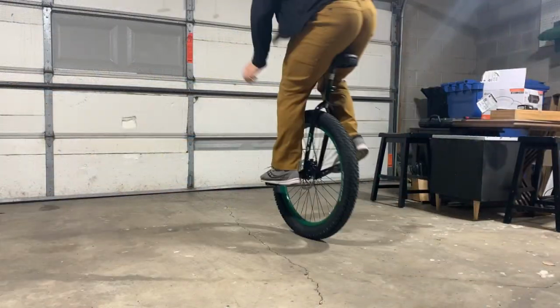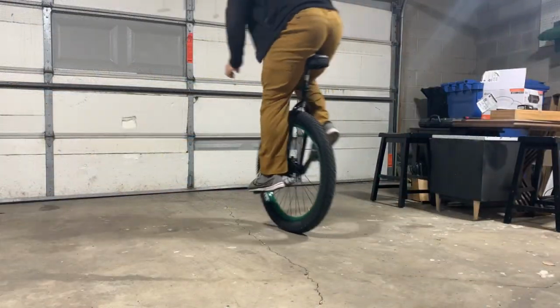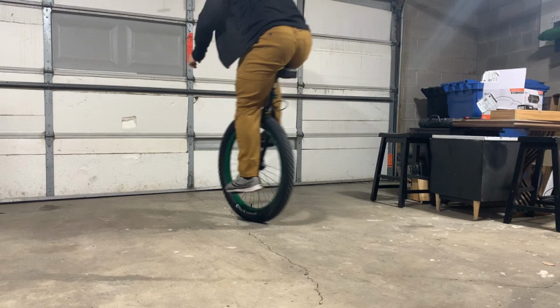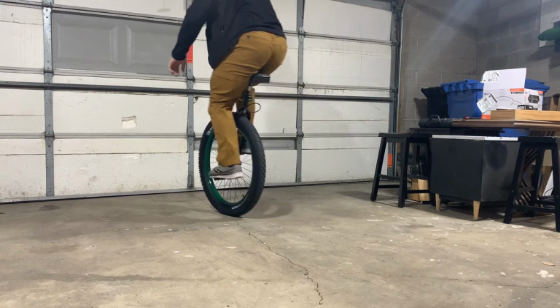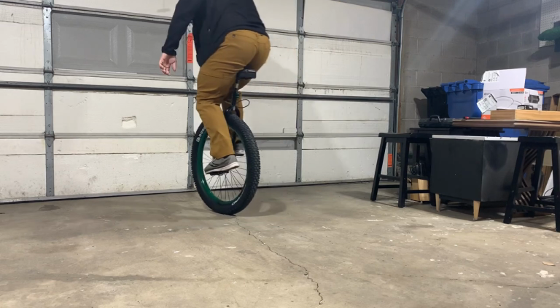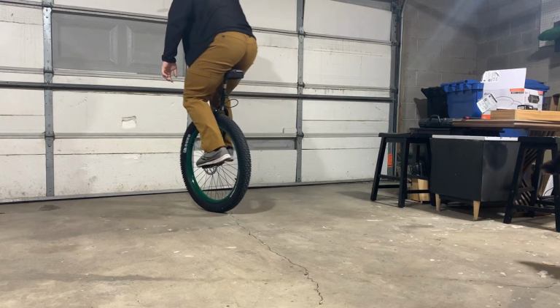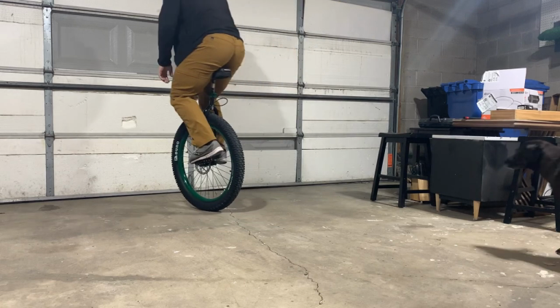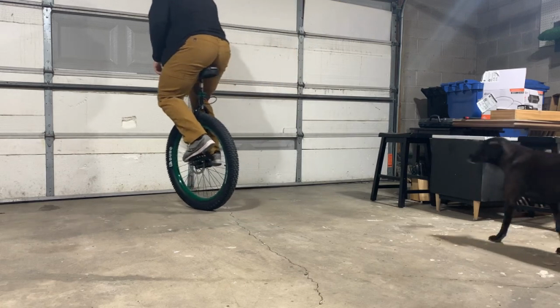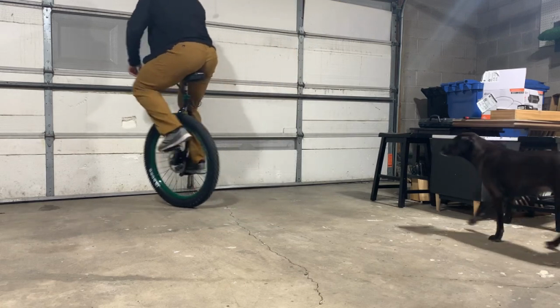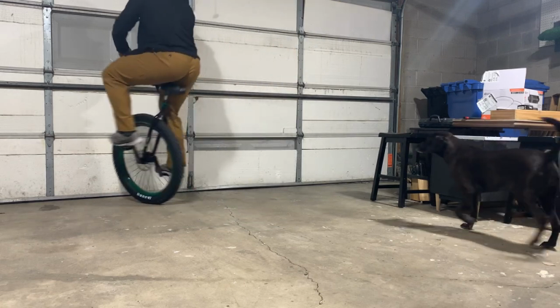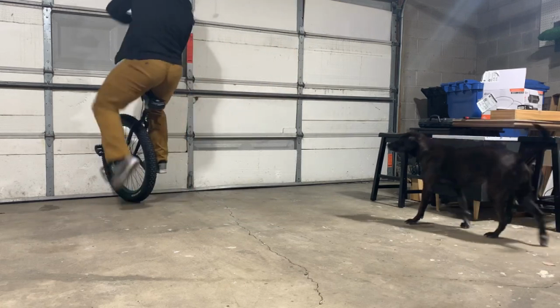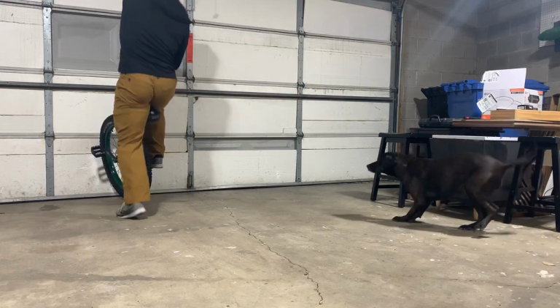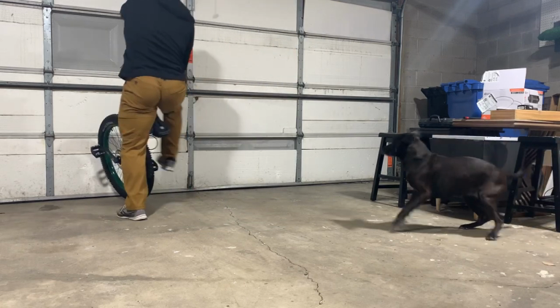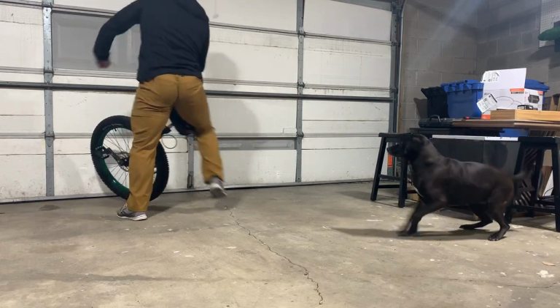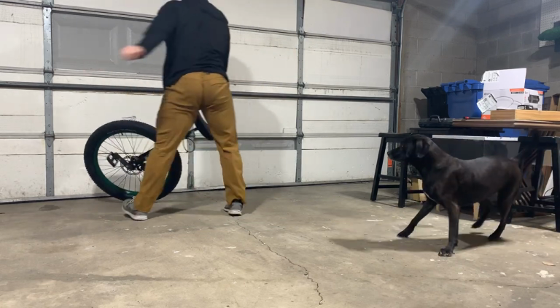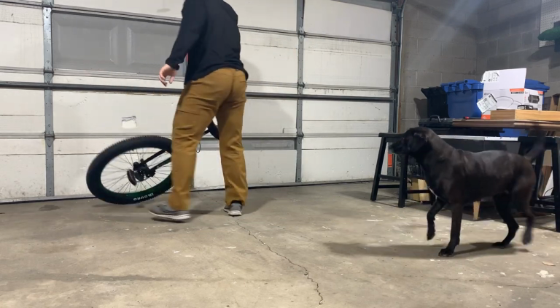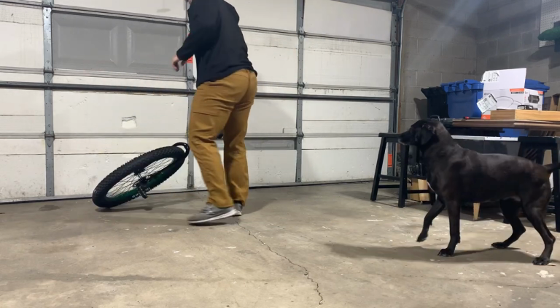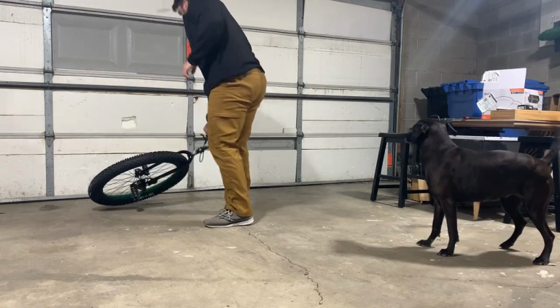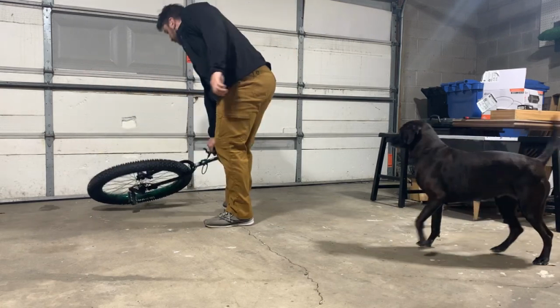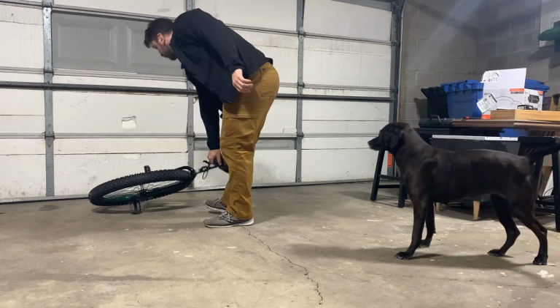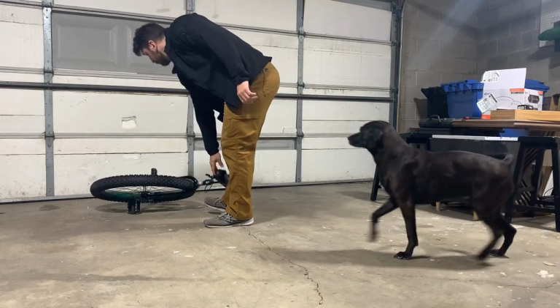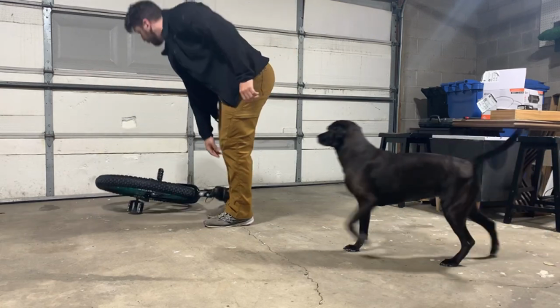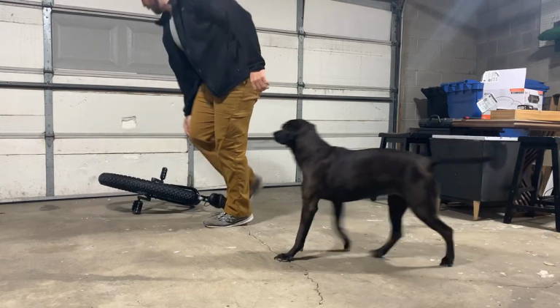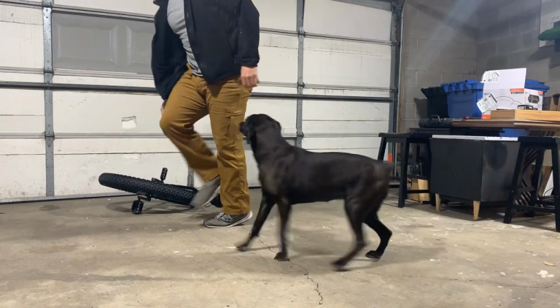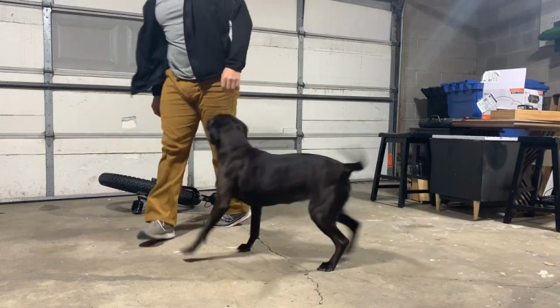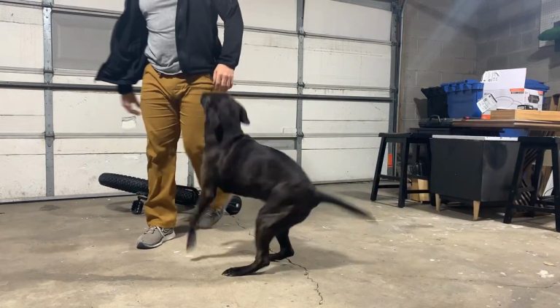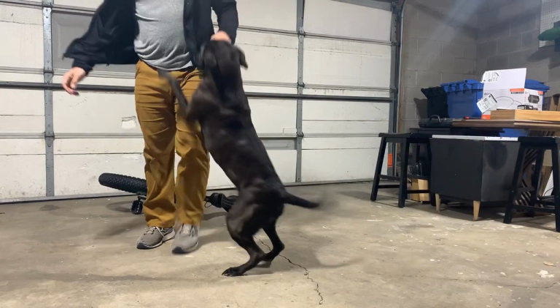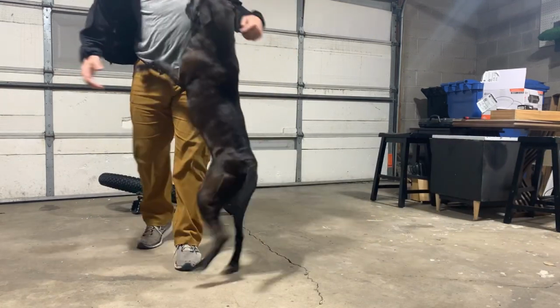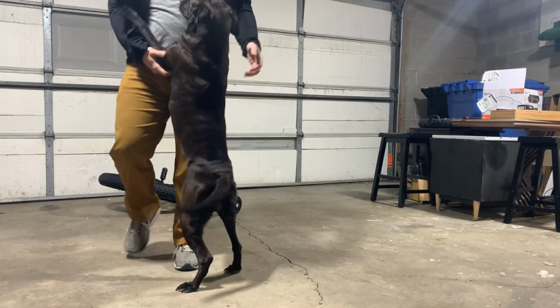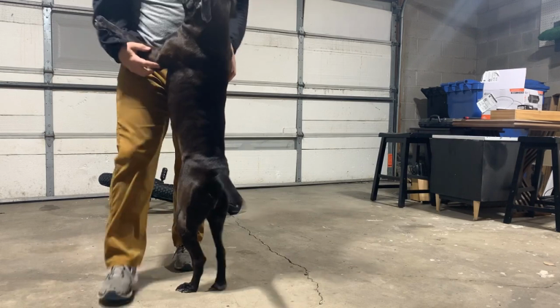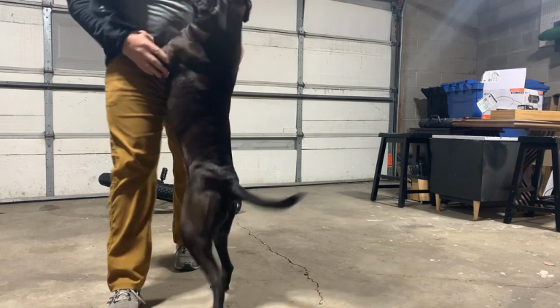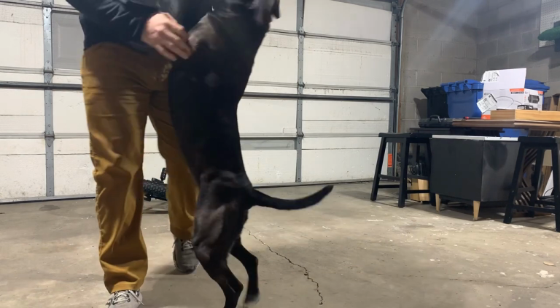Jumping with the unicycle is very similar to jumping without one, with a few small exceptions — which brings us to our first tip.